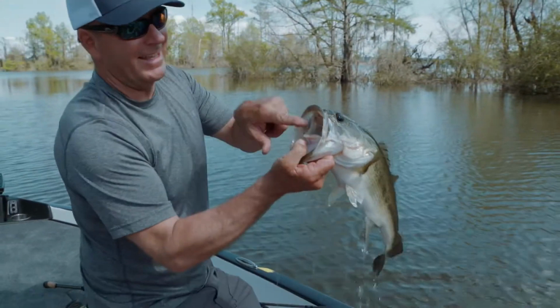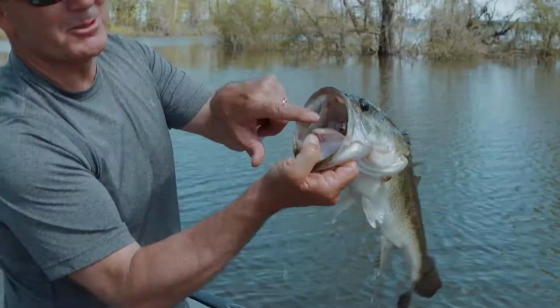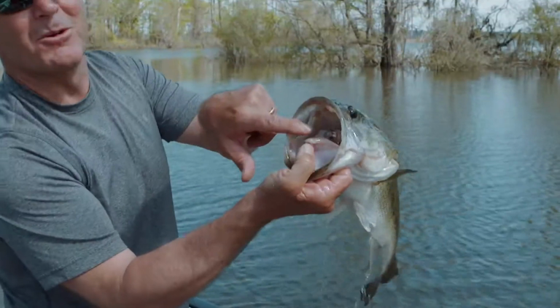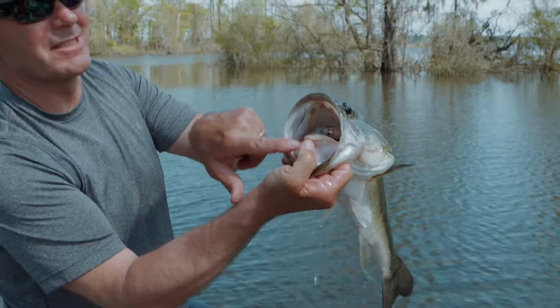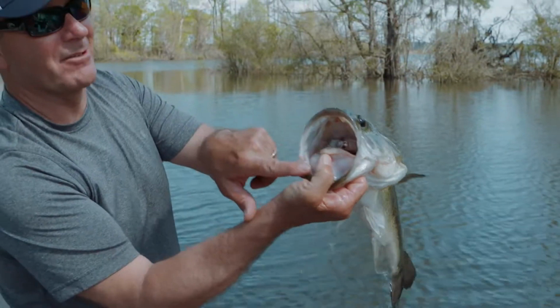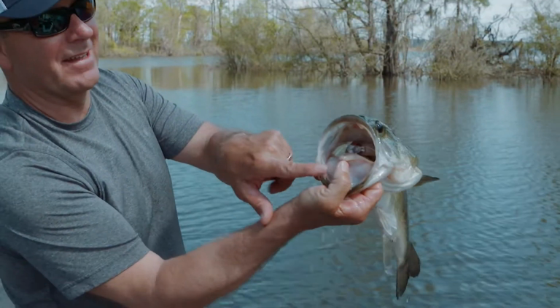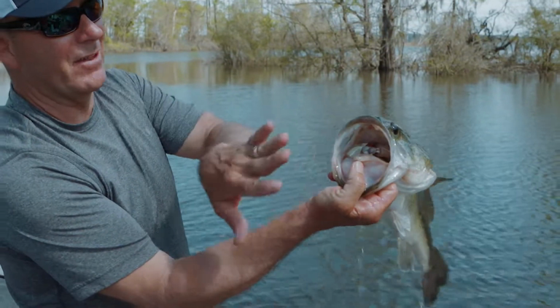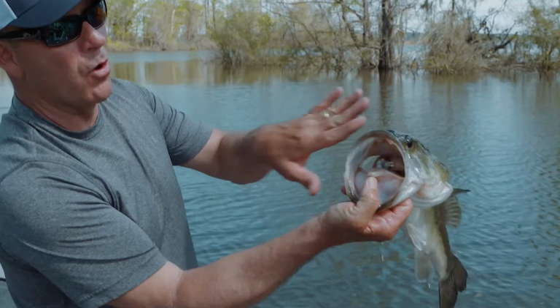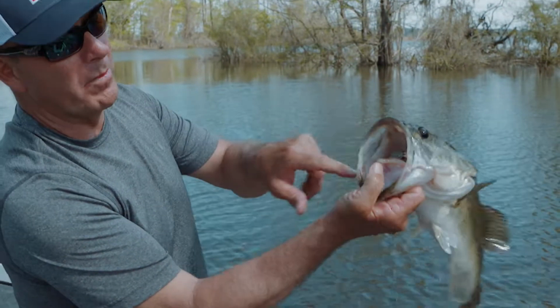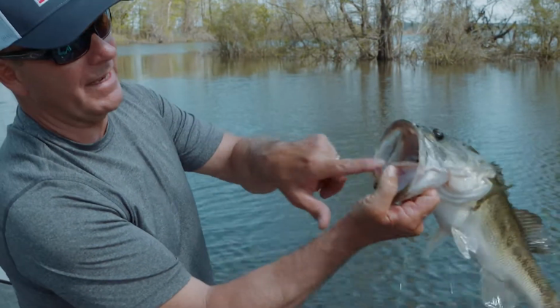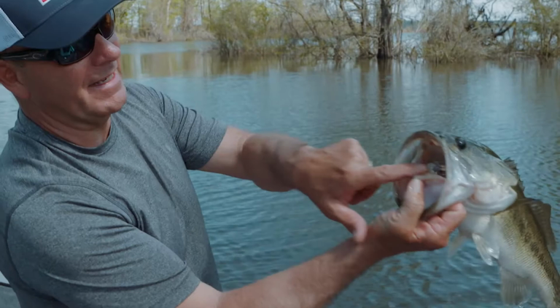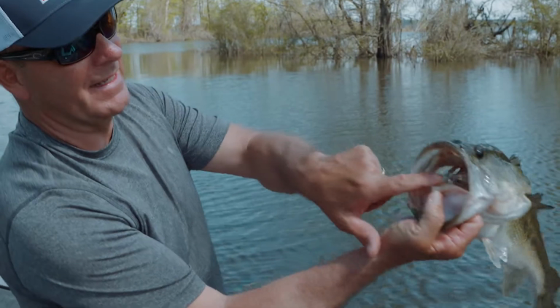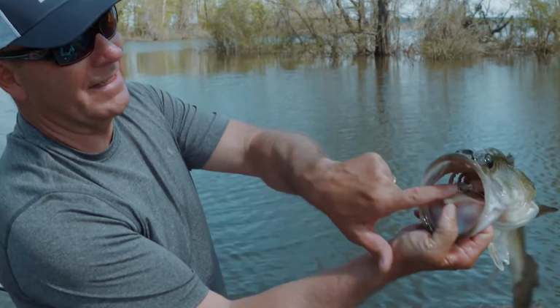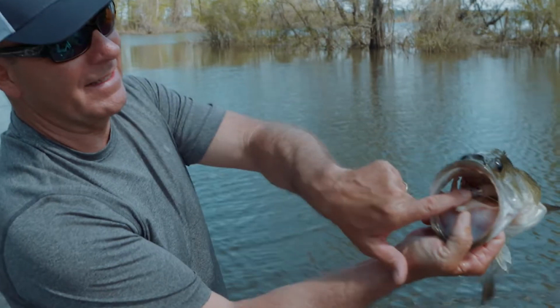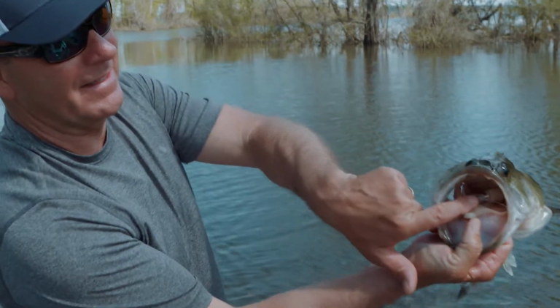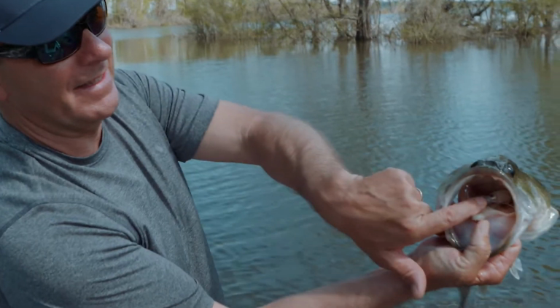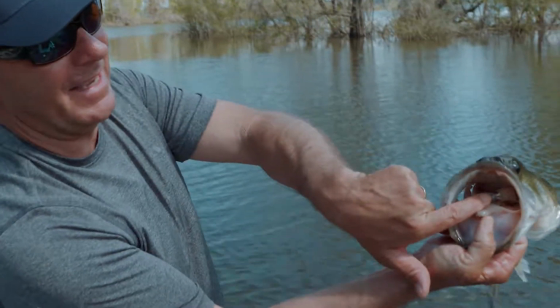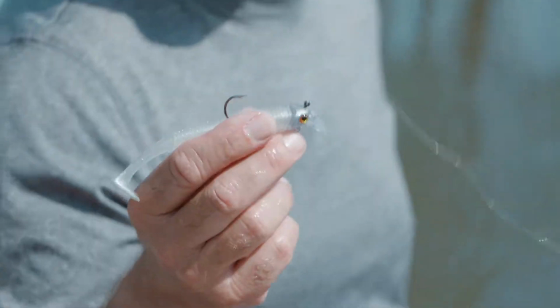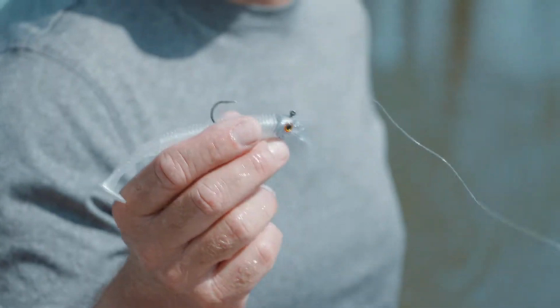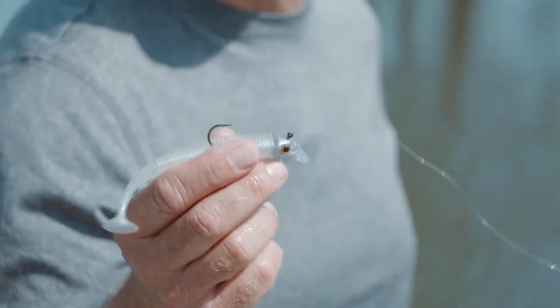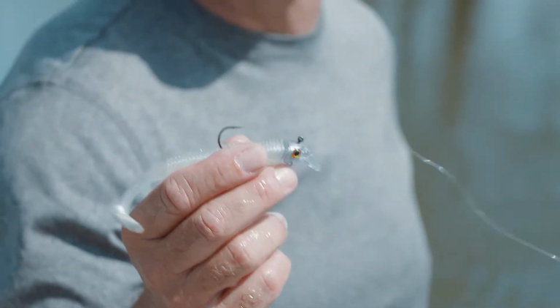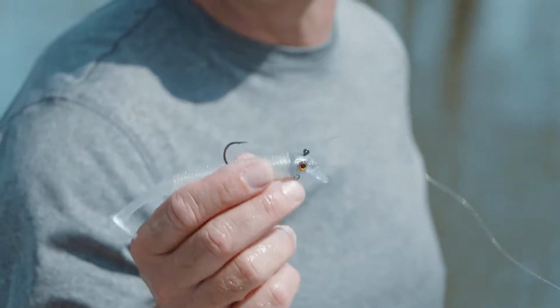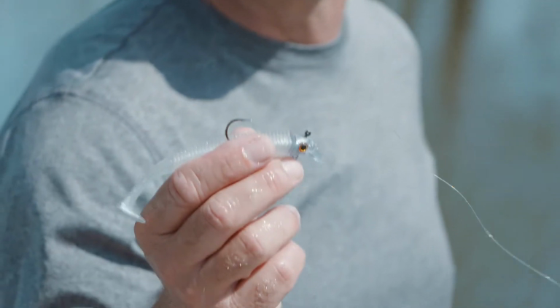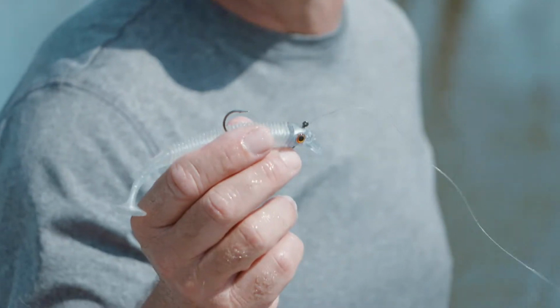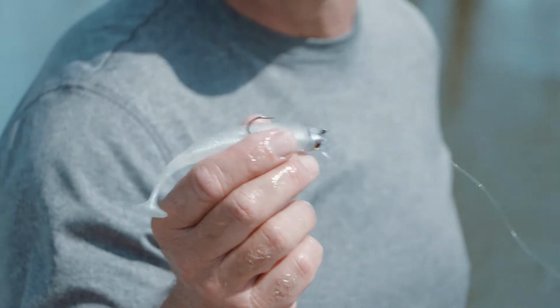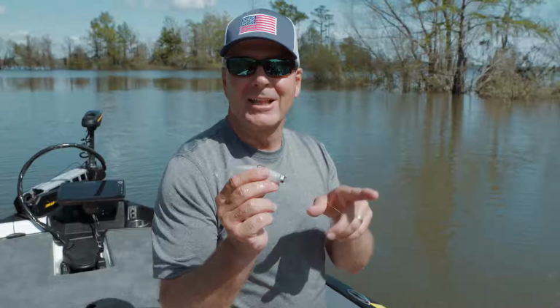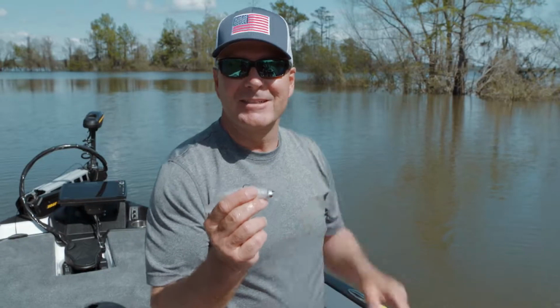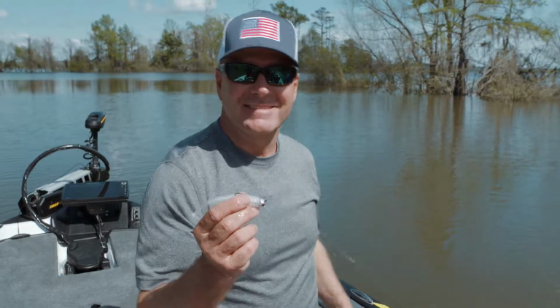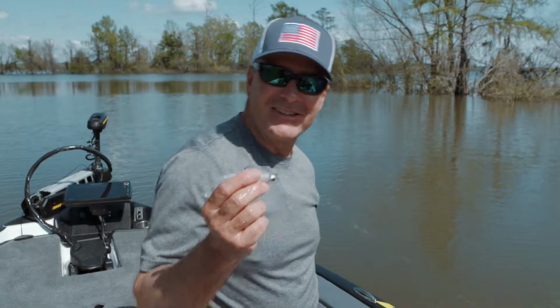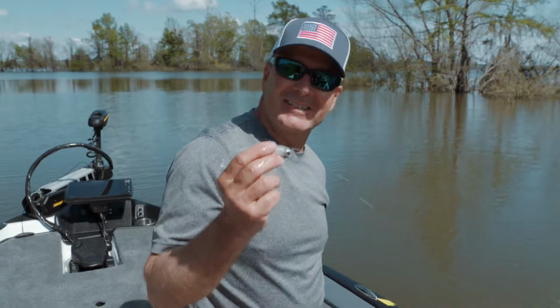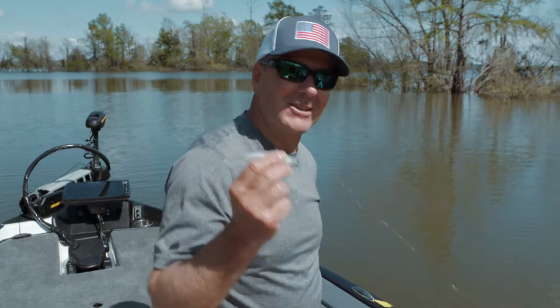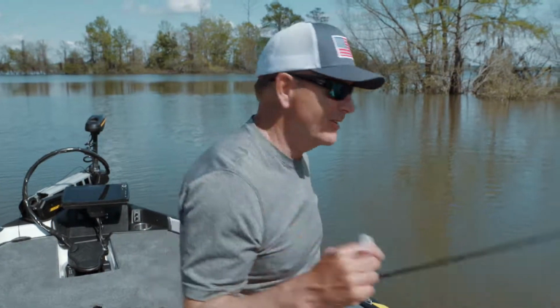That's what you want to see right there — the whole bait, 360GT search bait Swimmer. I love it. Going to catch another one.